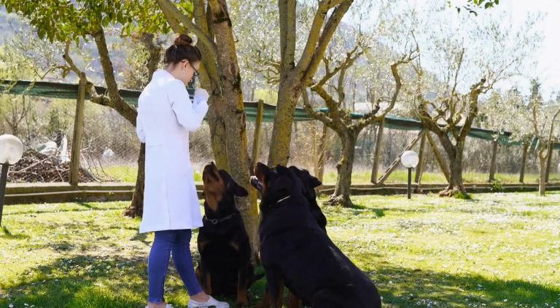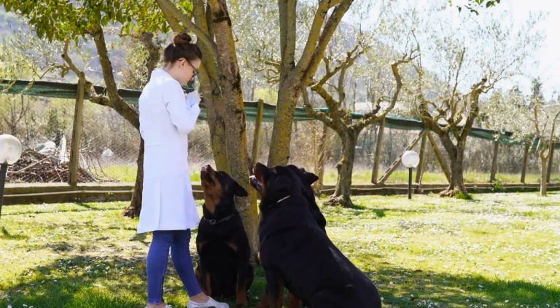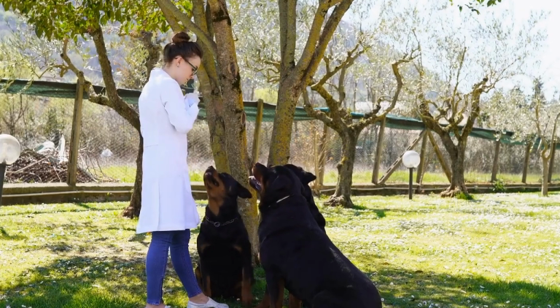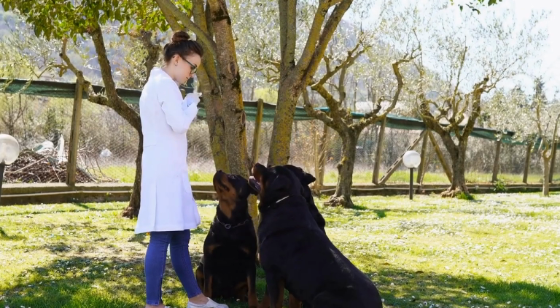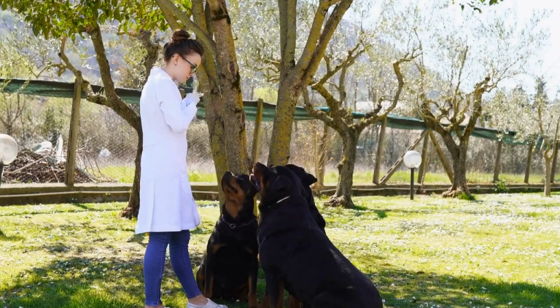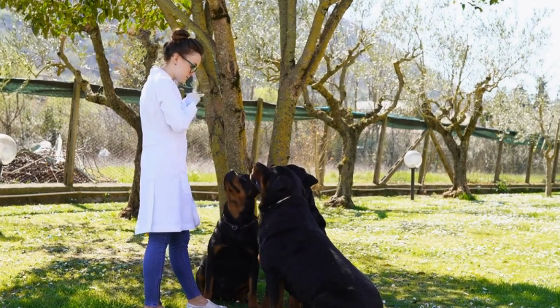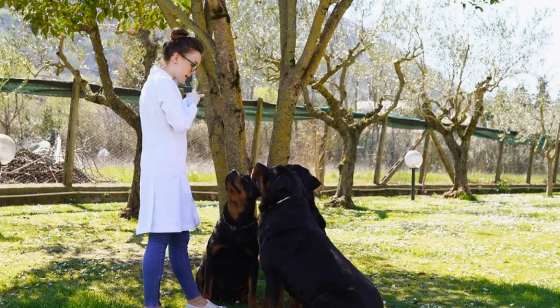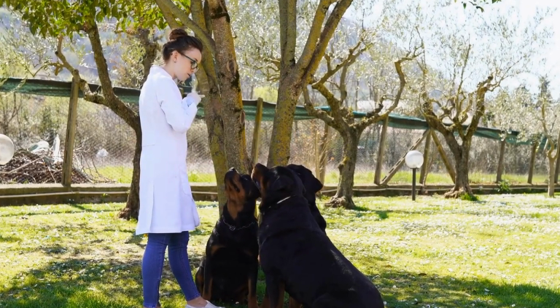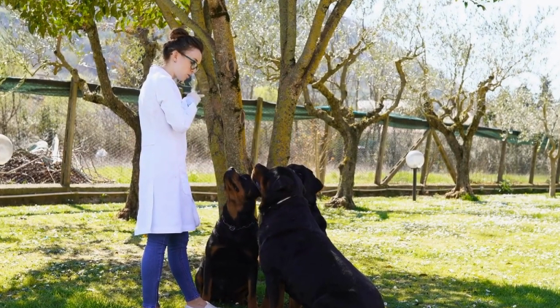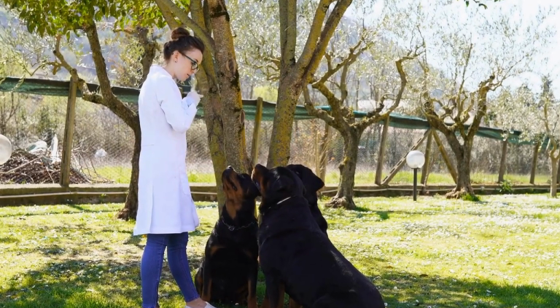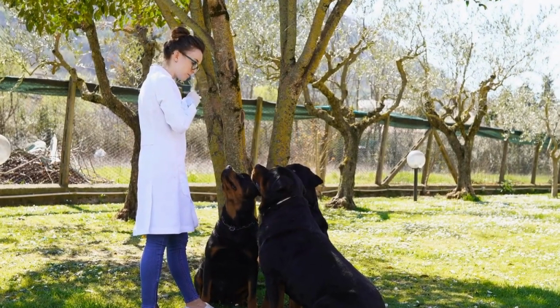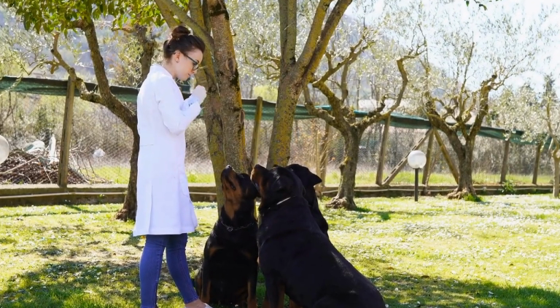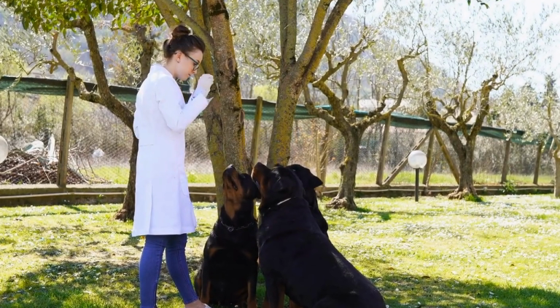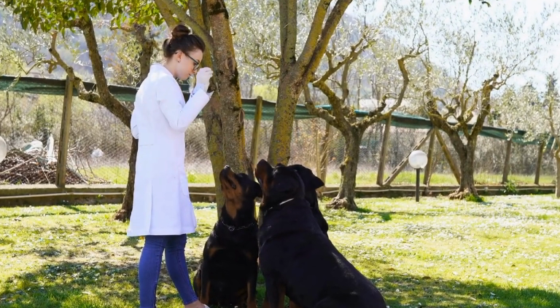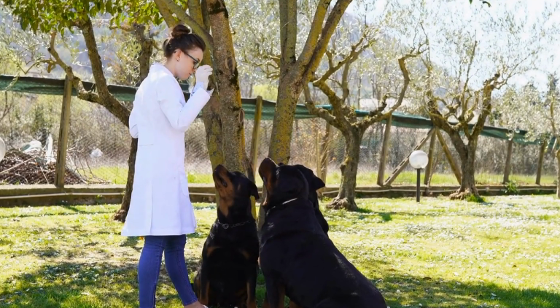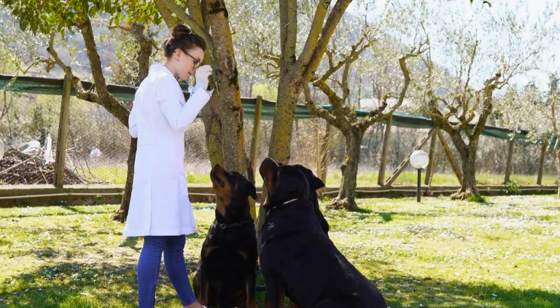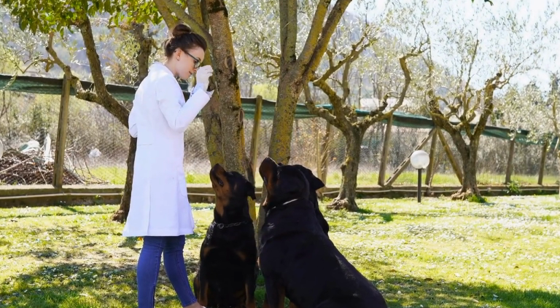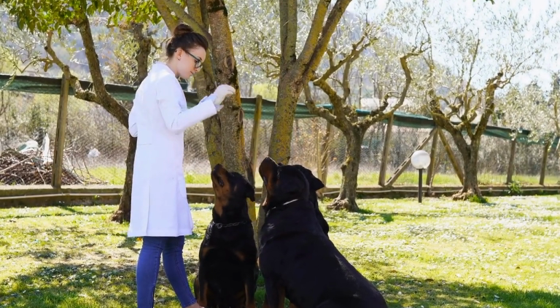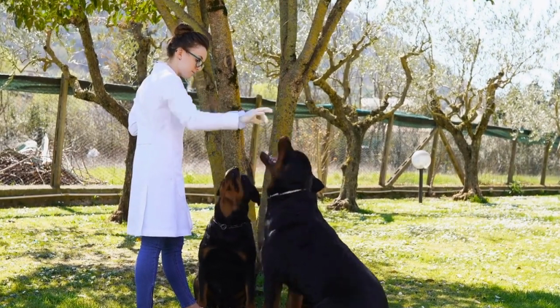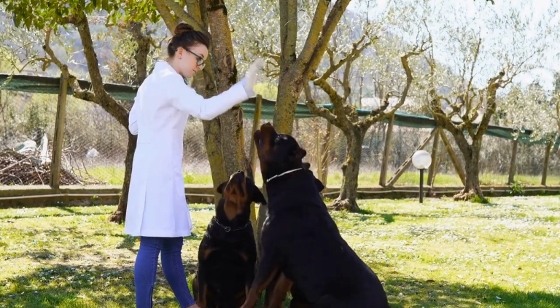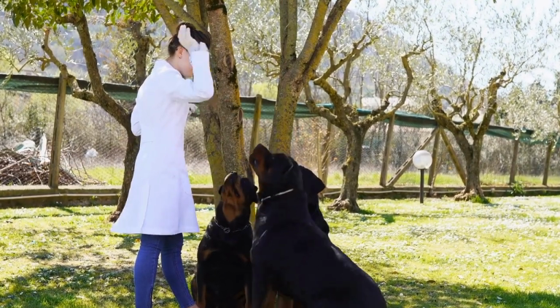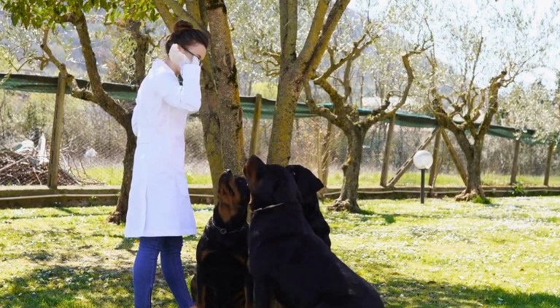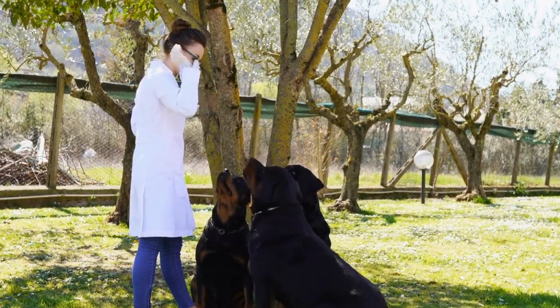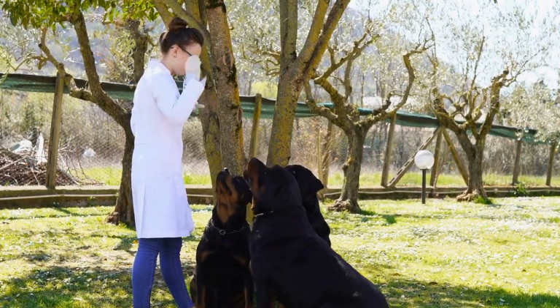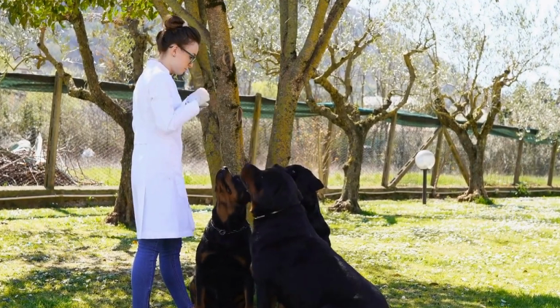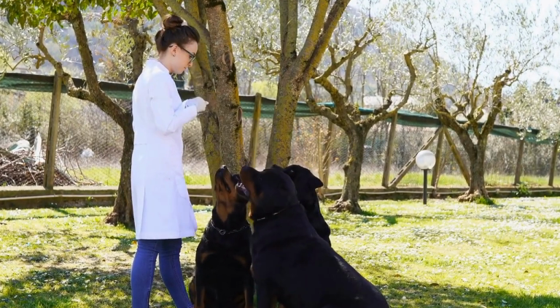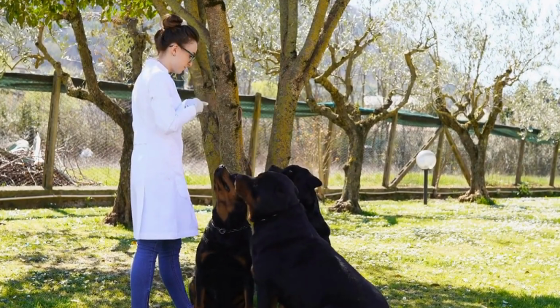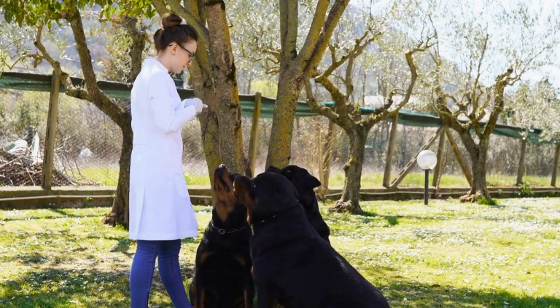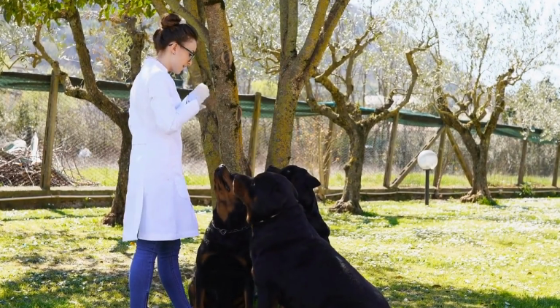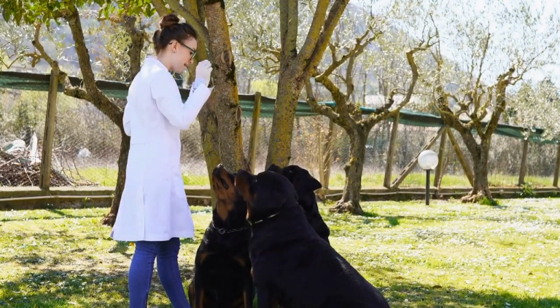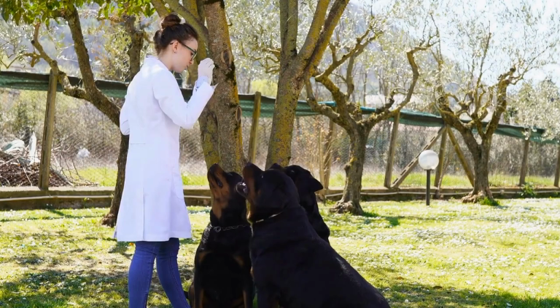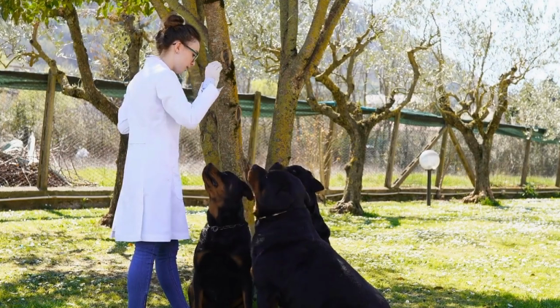Rottweiler DIY Dog Bed Ideas: How to Provide Comfort and Style to Your Furry Friend.